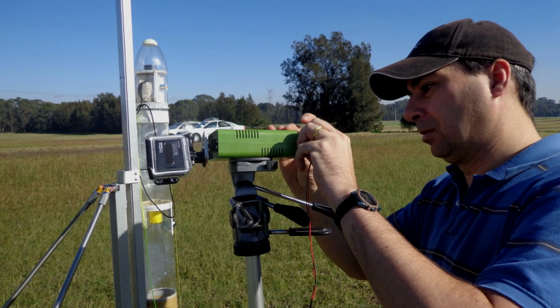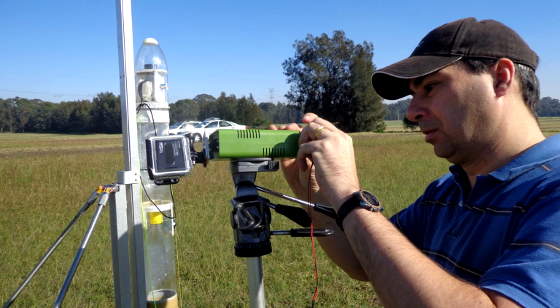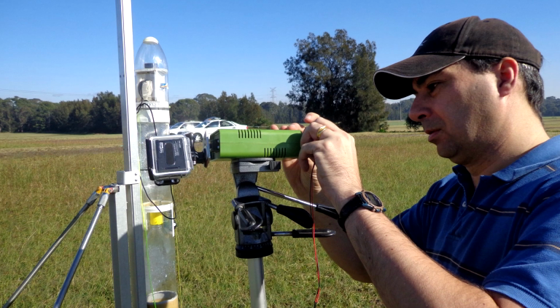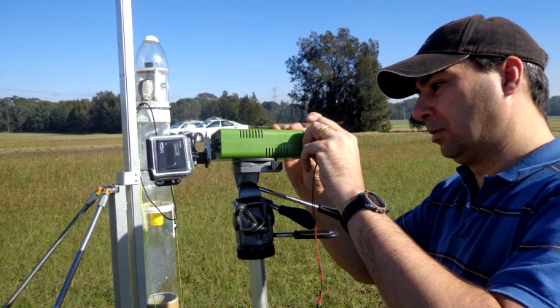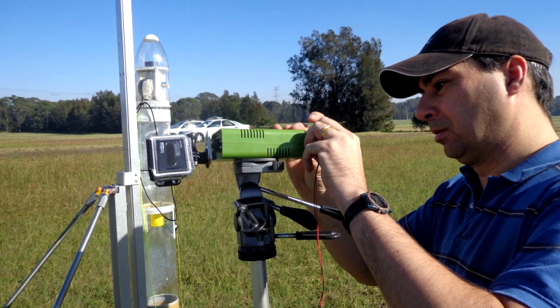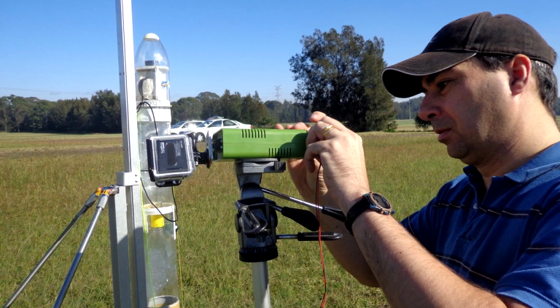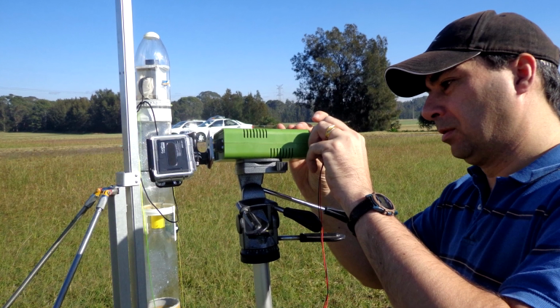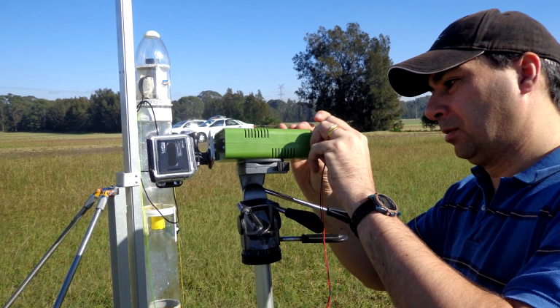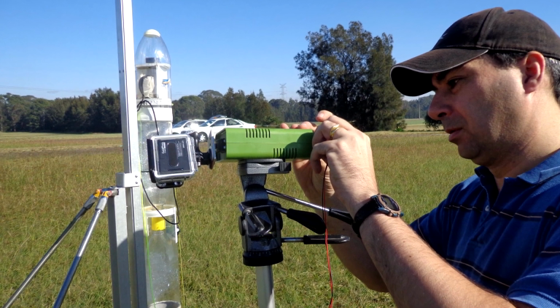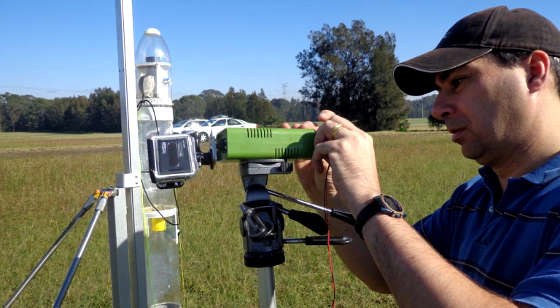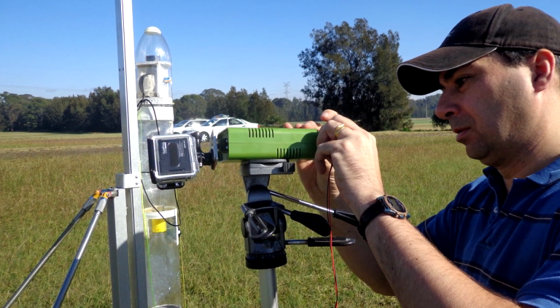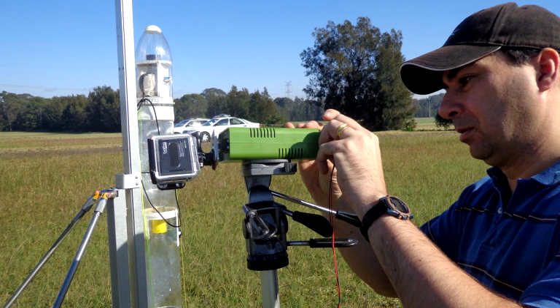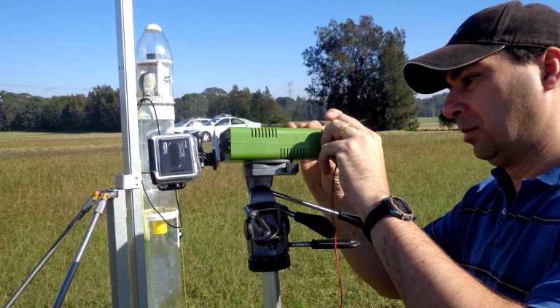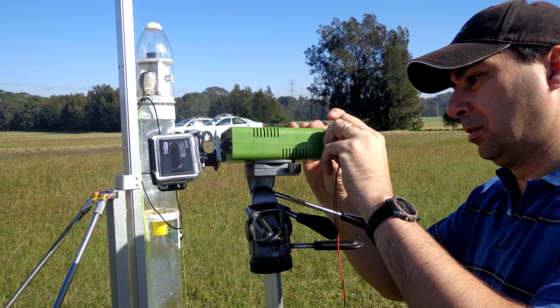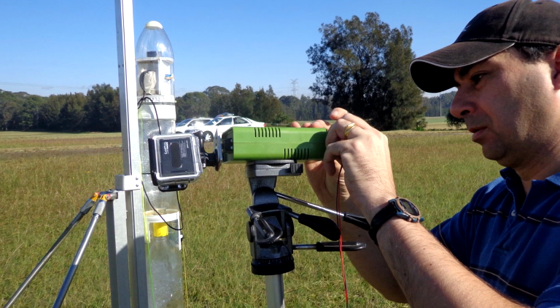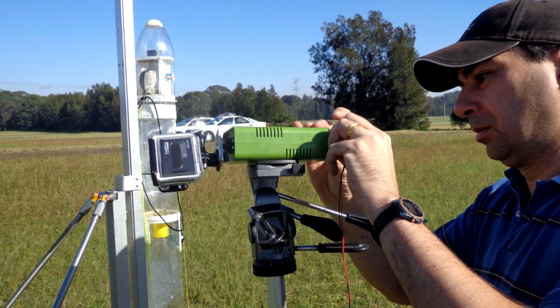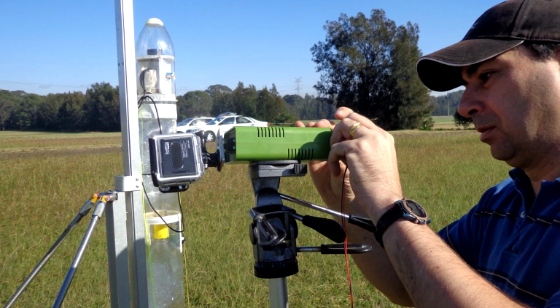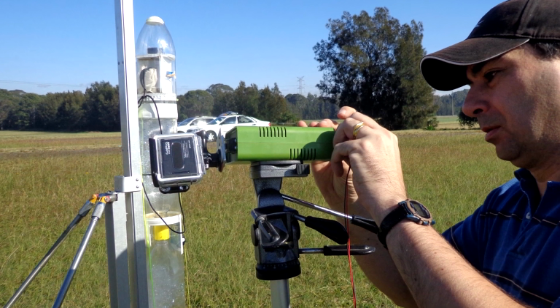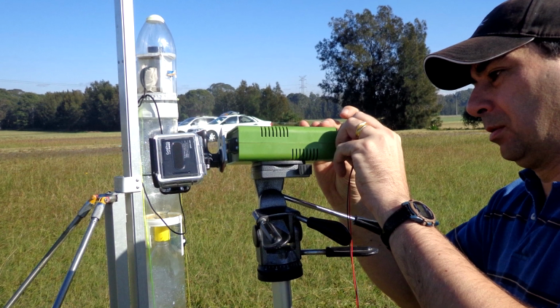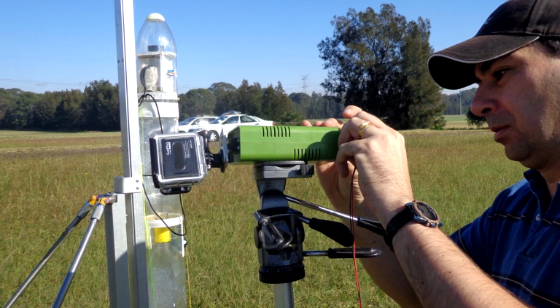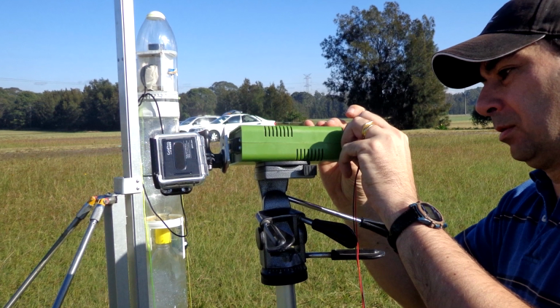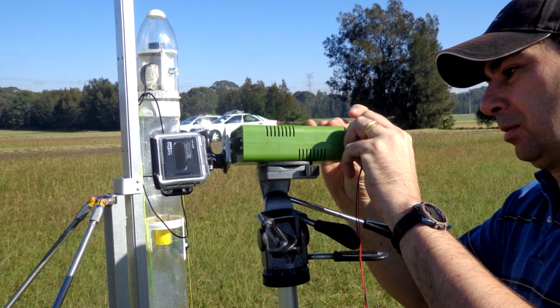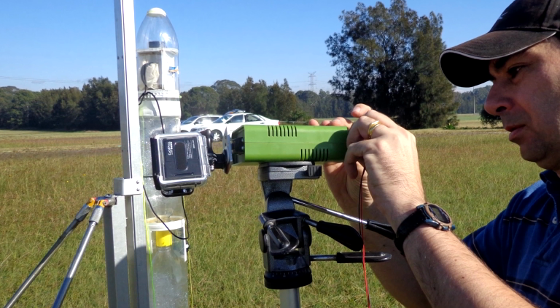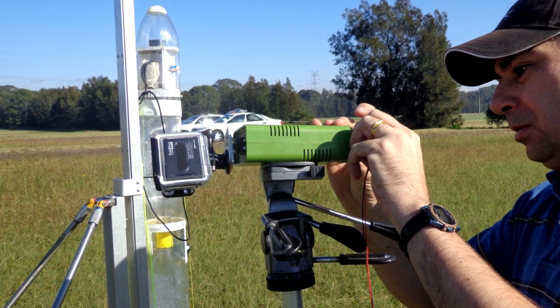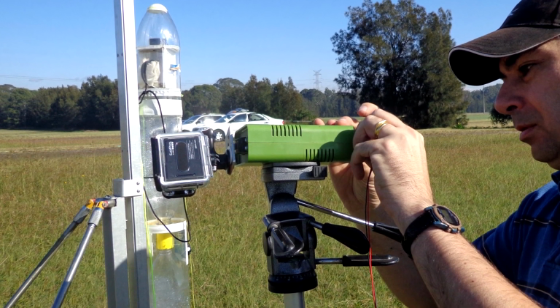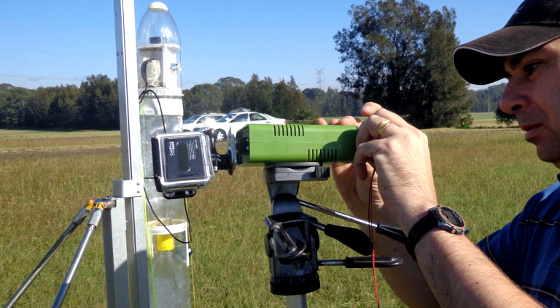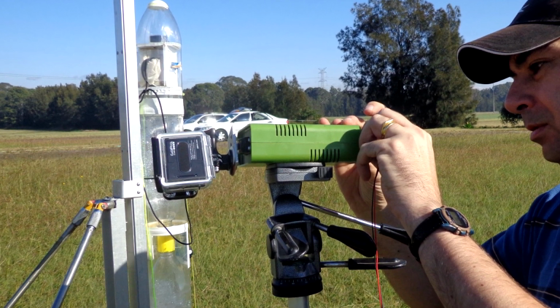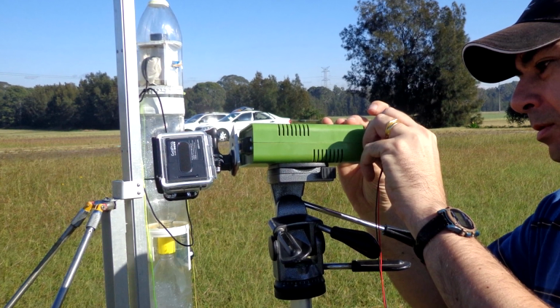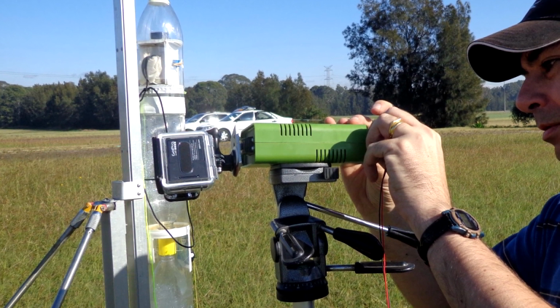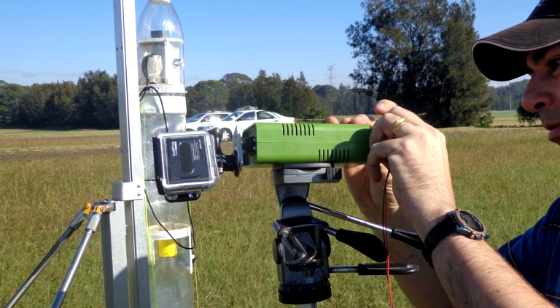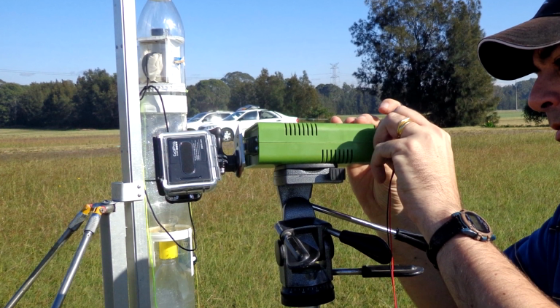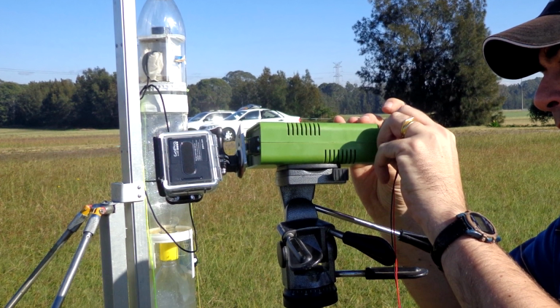Lastly, we shot some of the earlier flights with a pan cam, but this time we fitted the GoPro camera set at 240 frames per second.